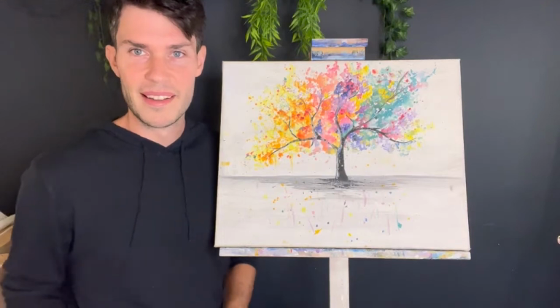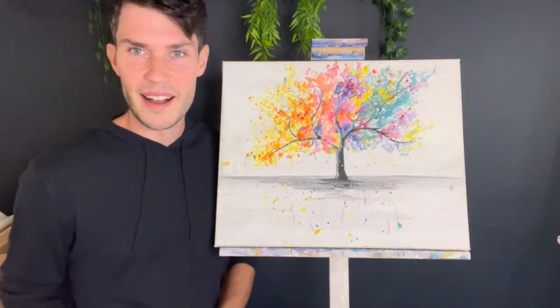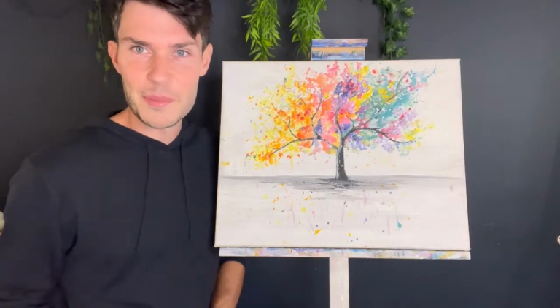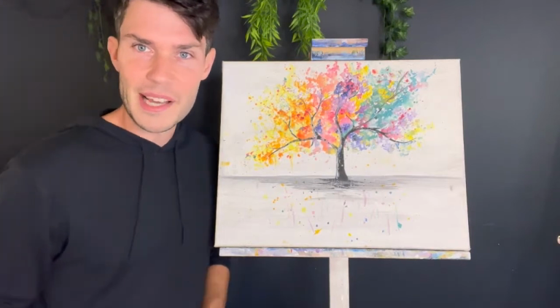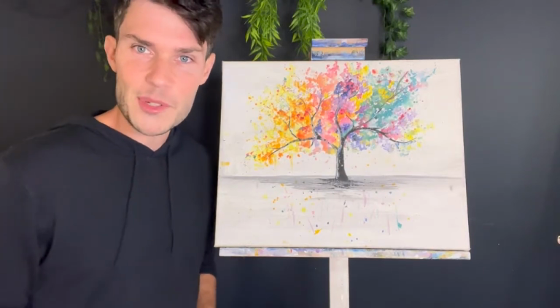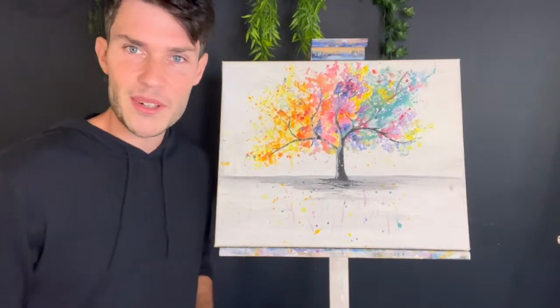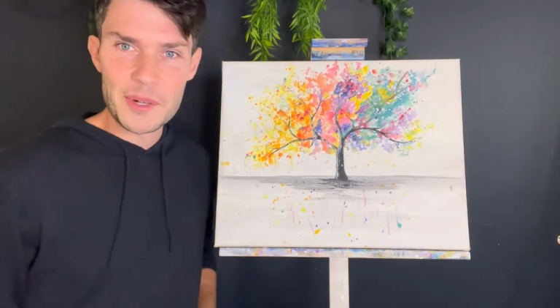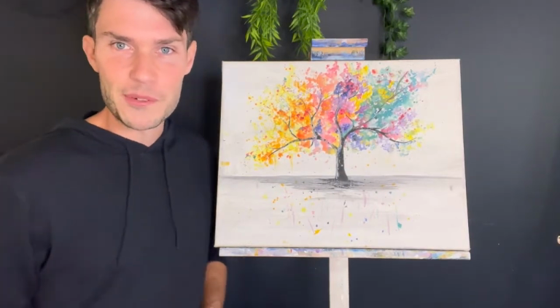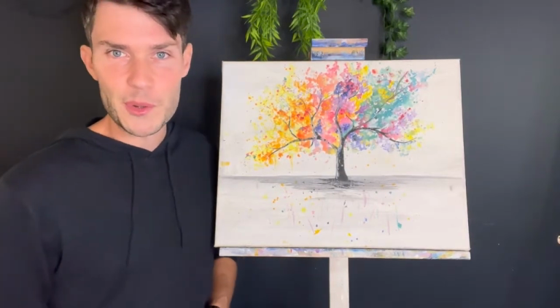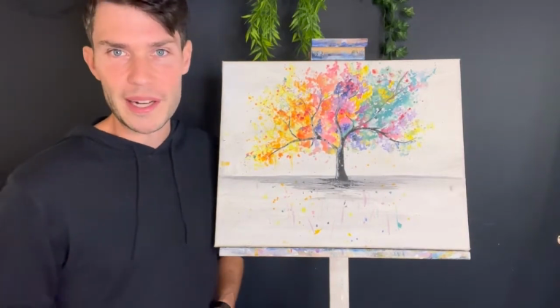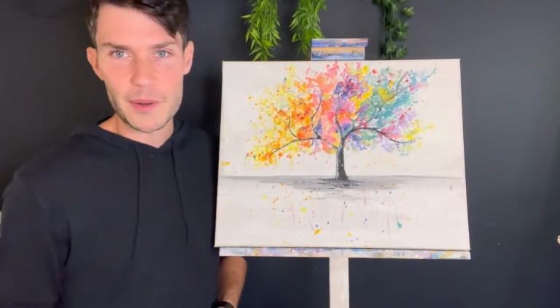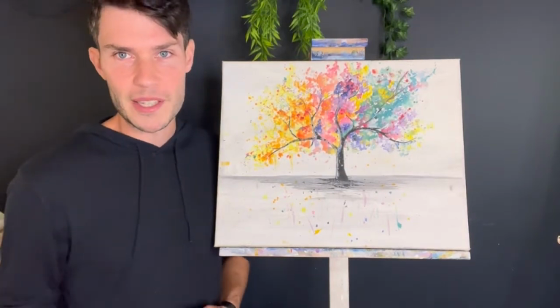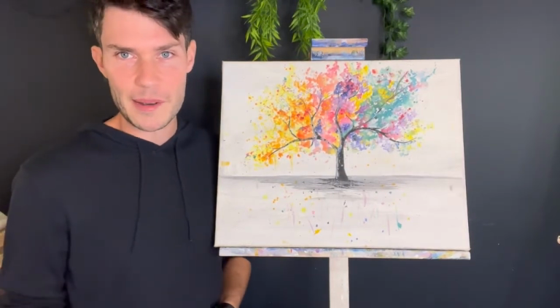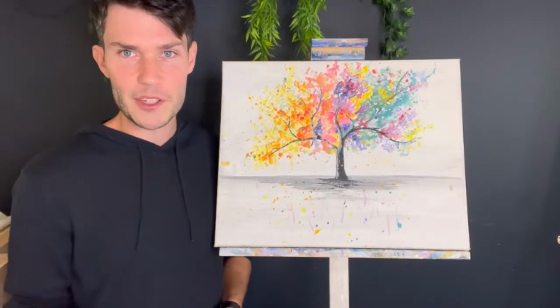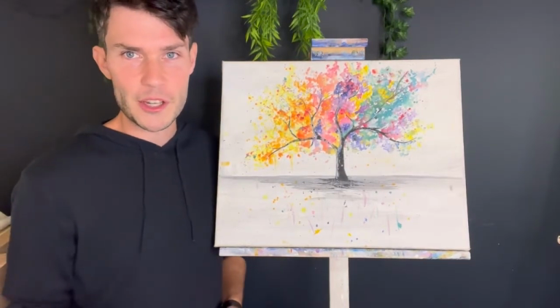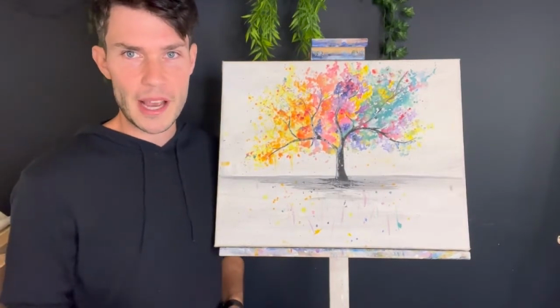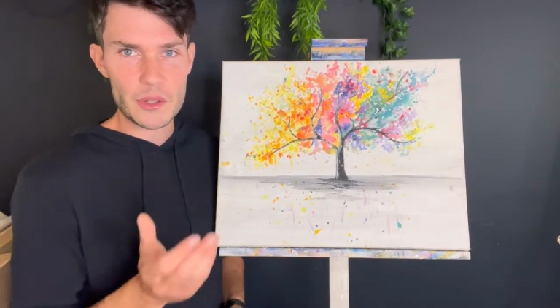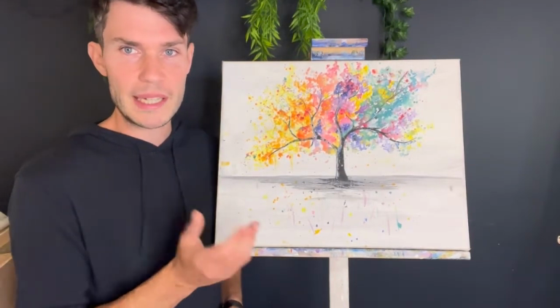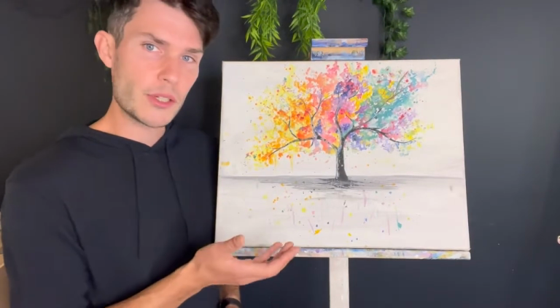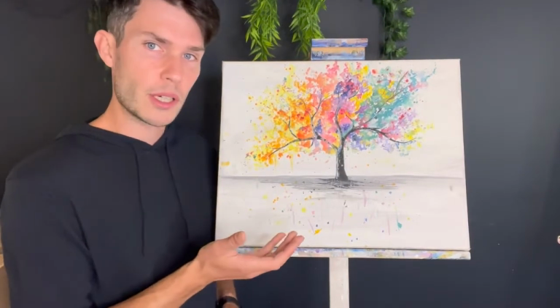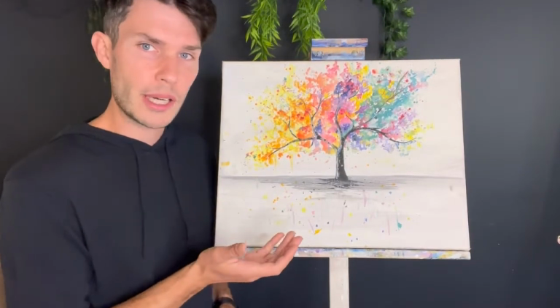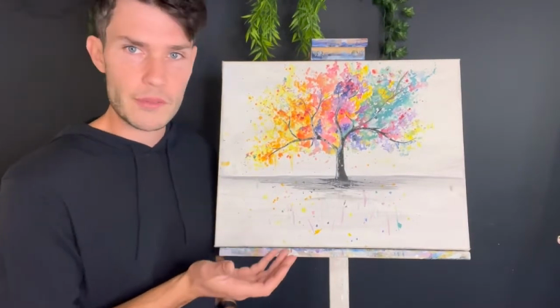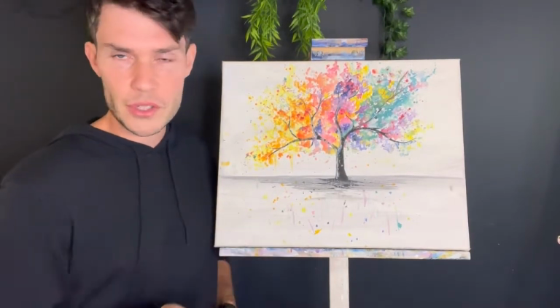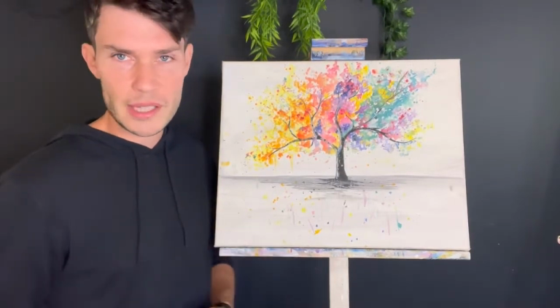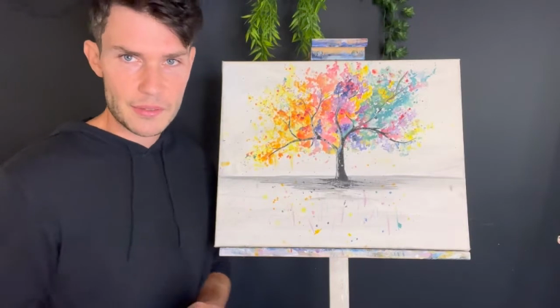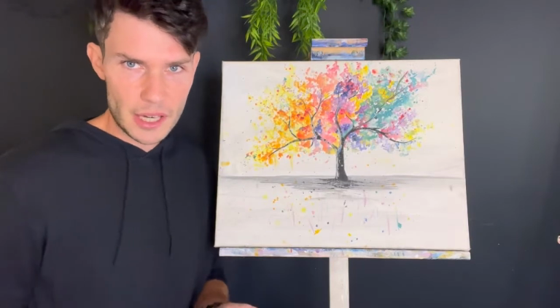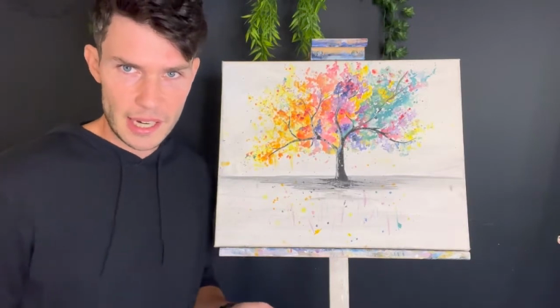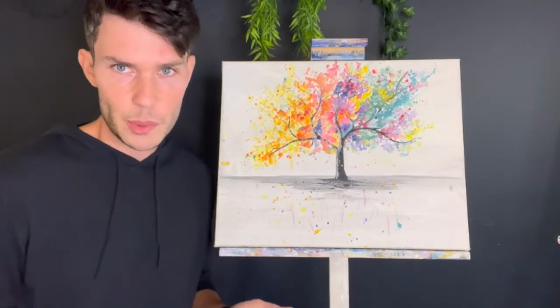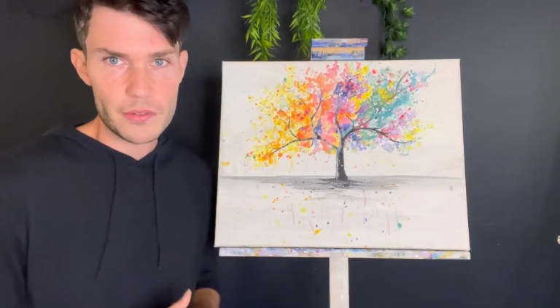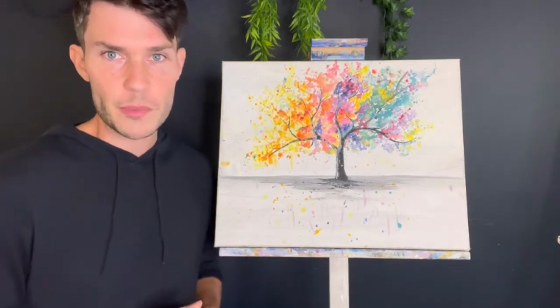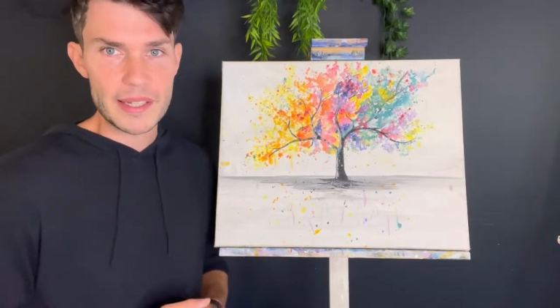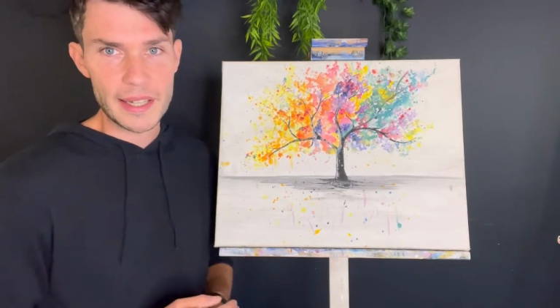Hi, my name is John. I work for The Pen Club. Today I'm going to show you how to clean your acrylic canvas so it's as fresh as when you first painted it.